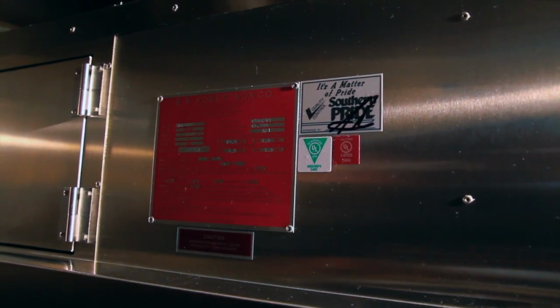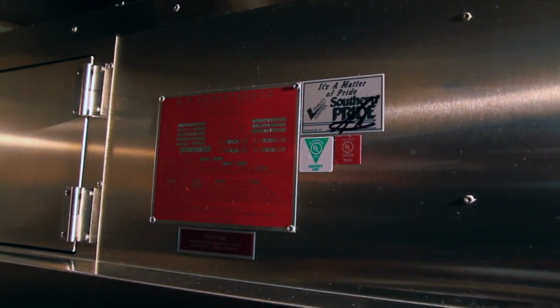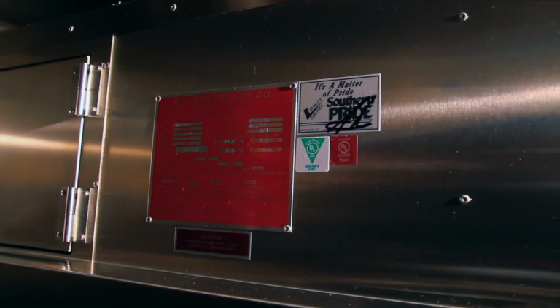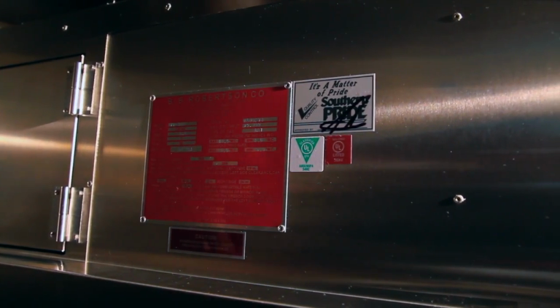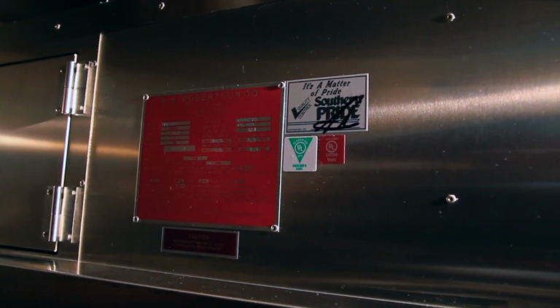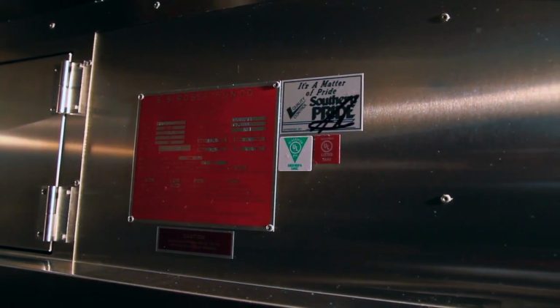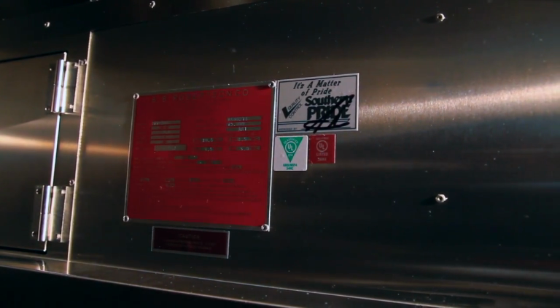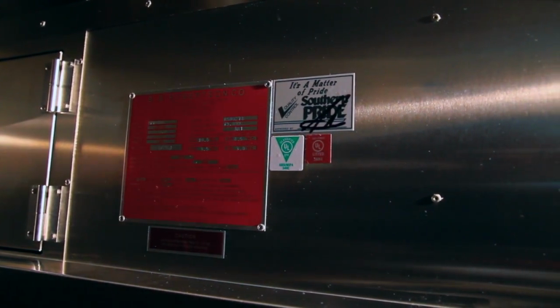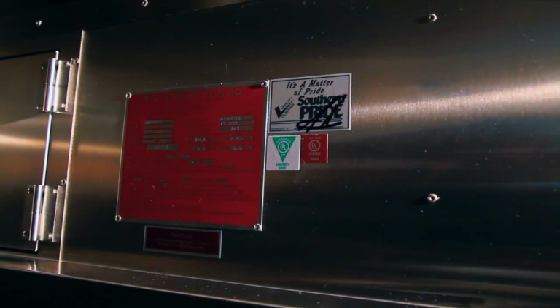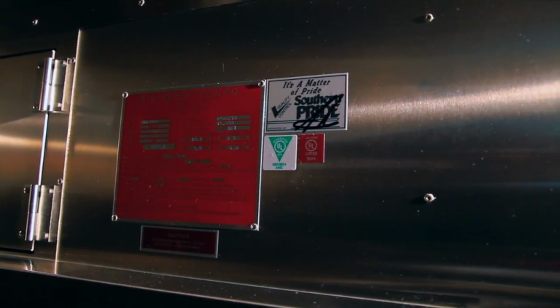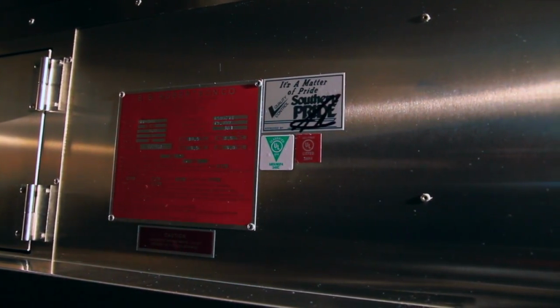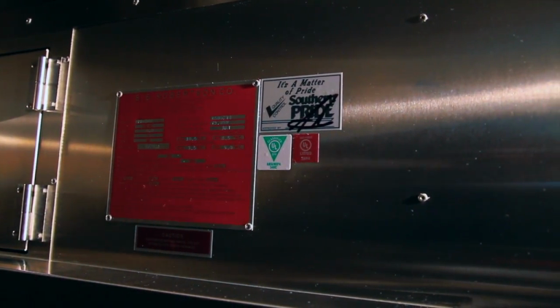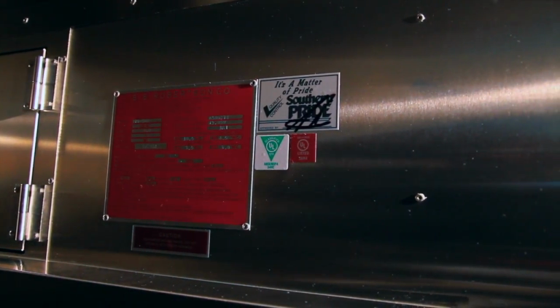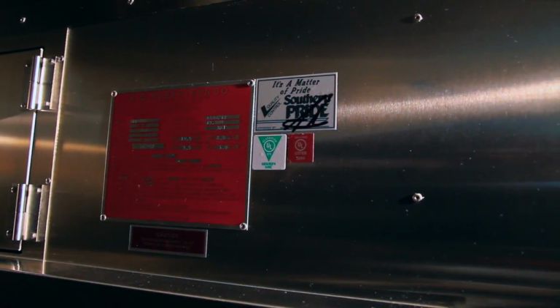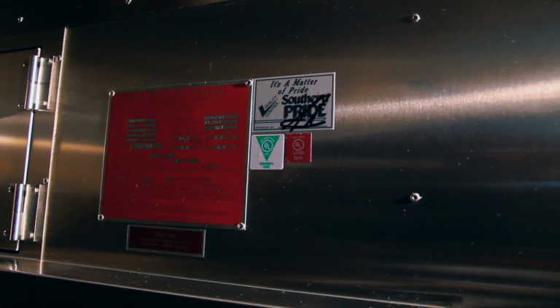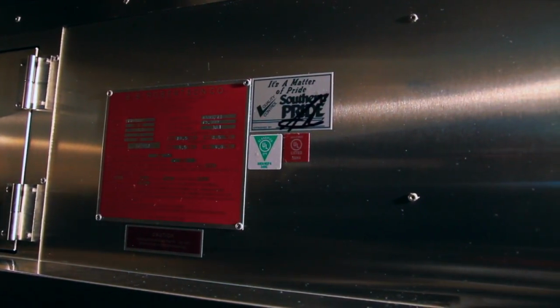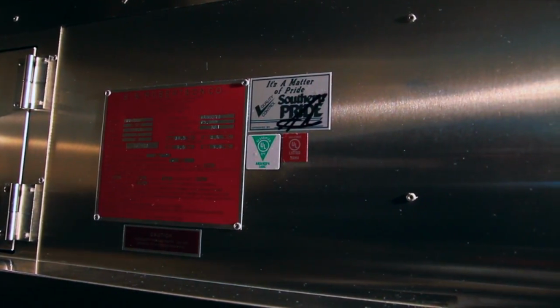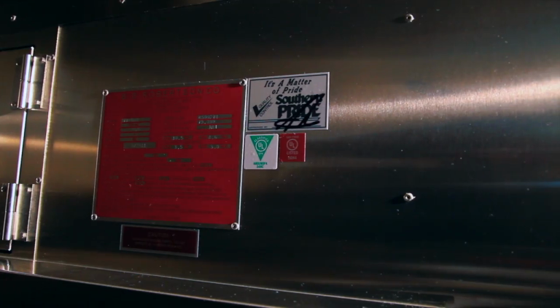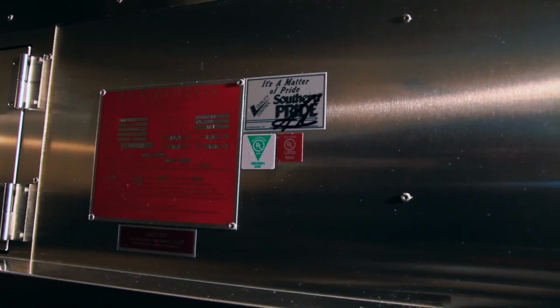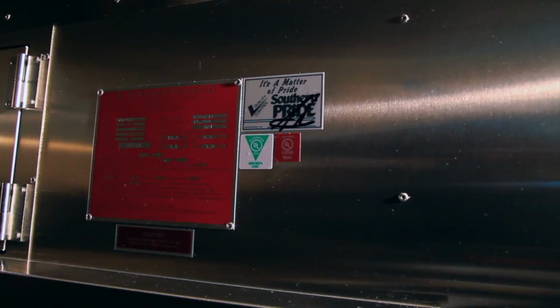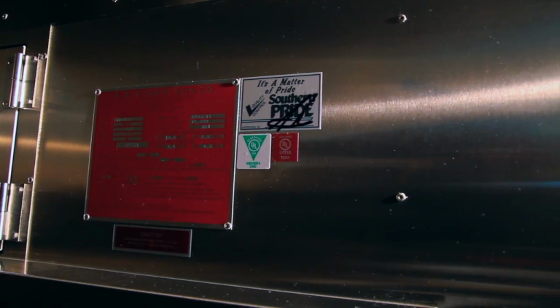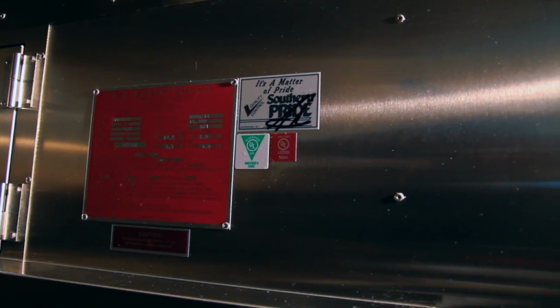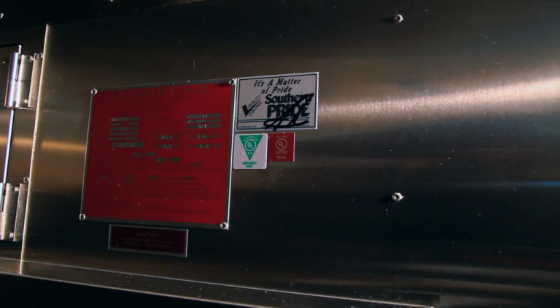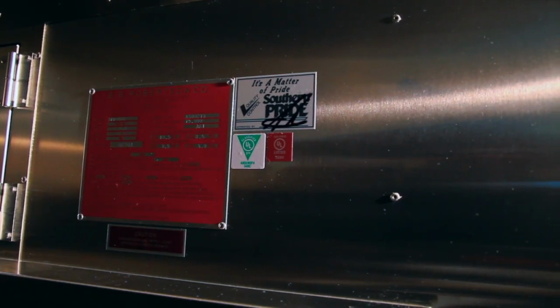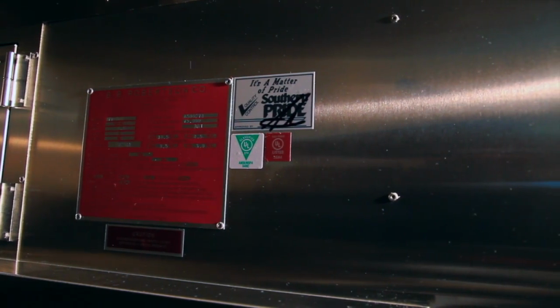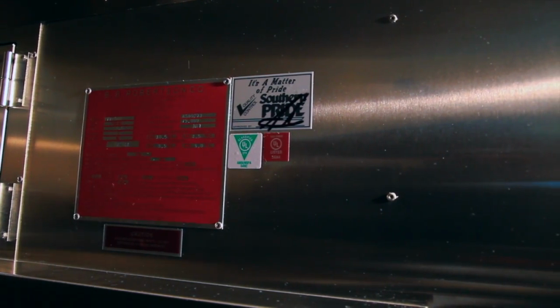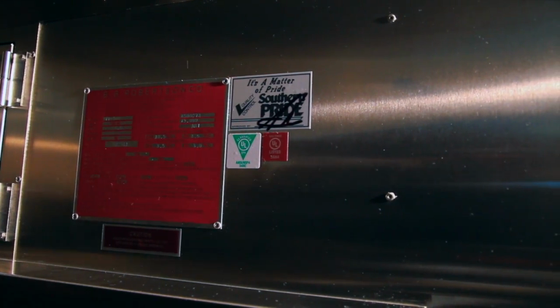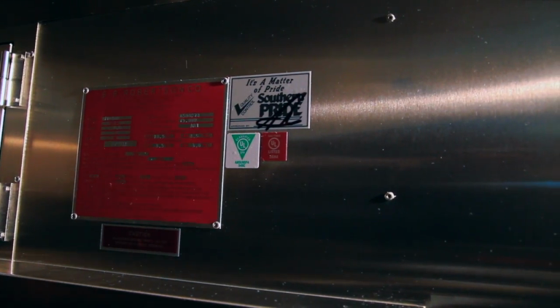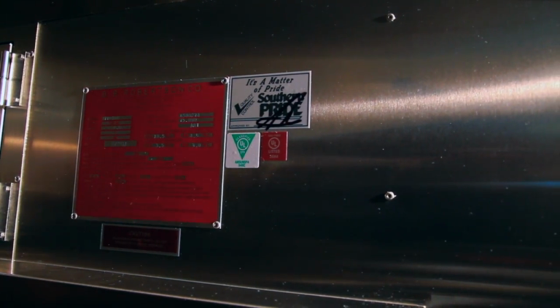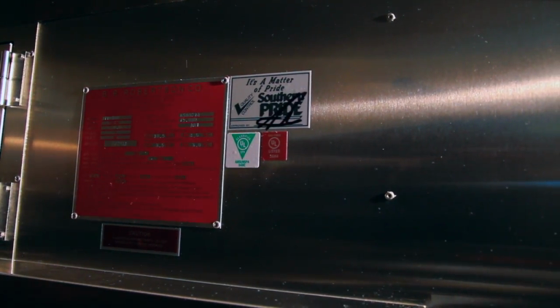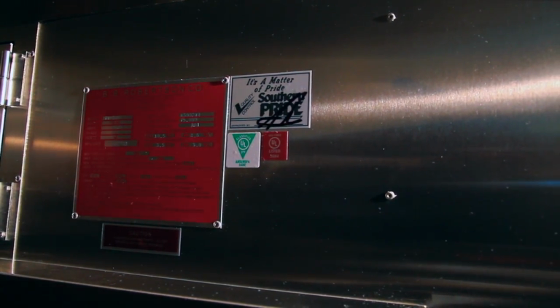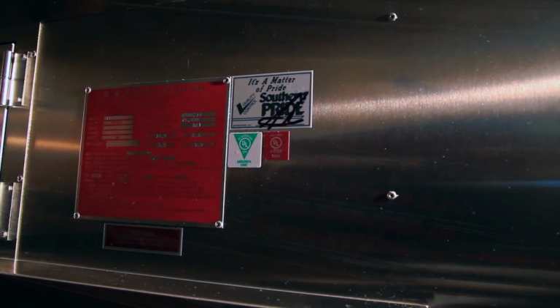The critical information, such as serial and model number, are located just above the service panels.